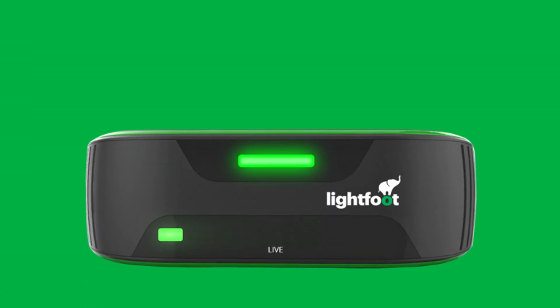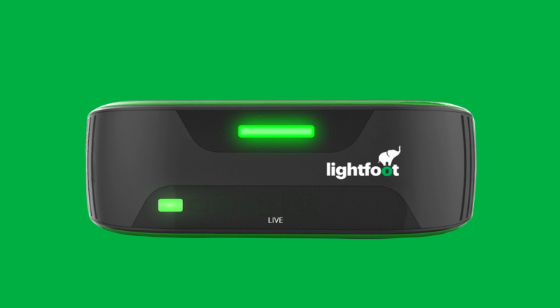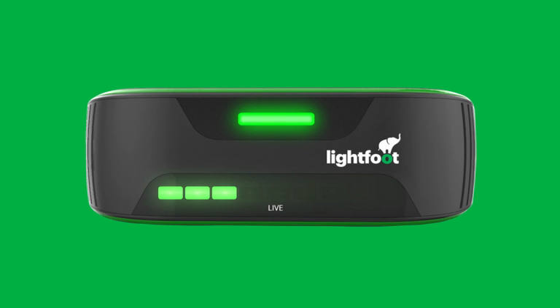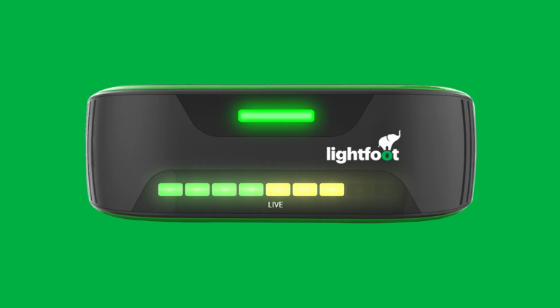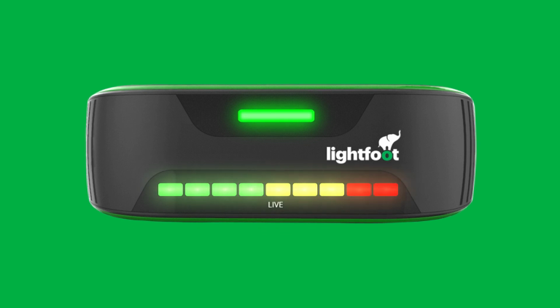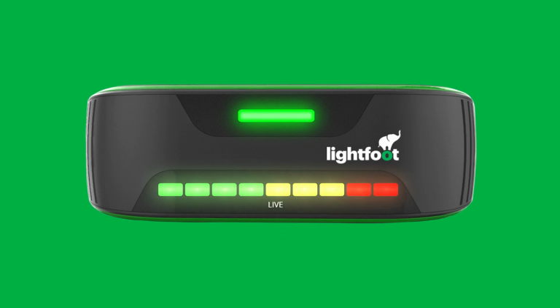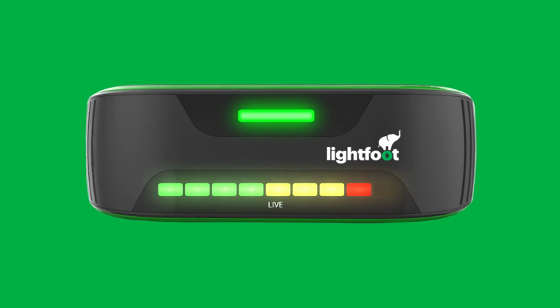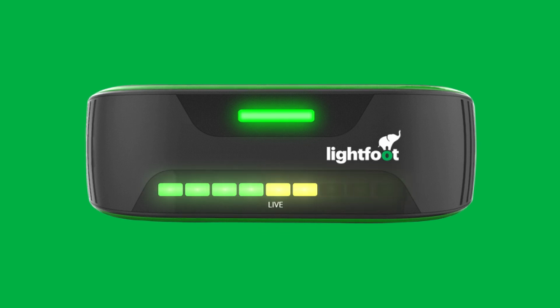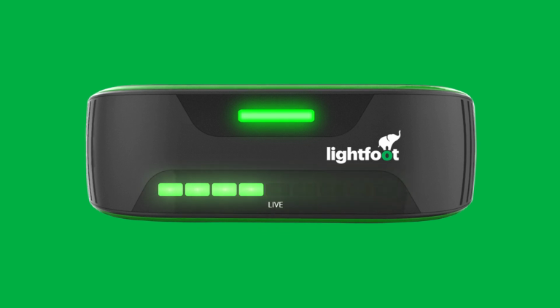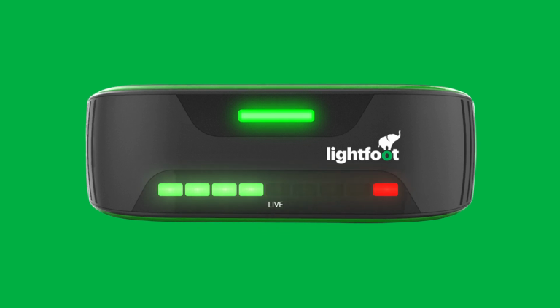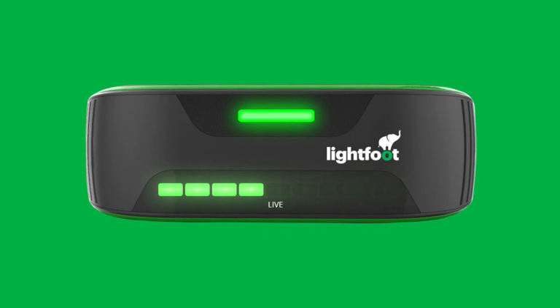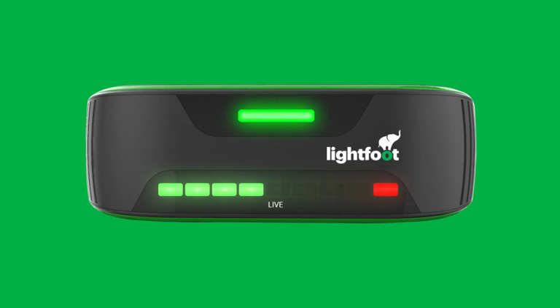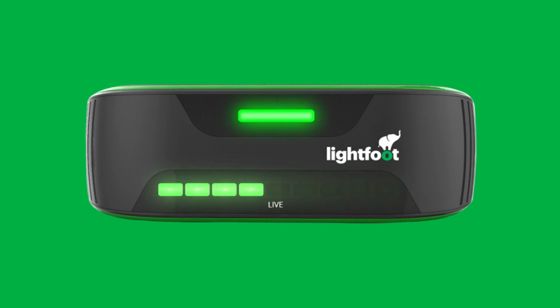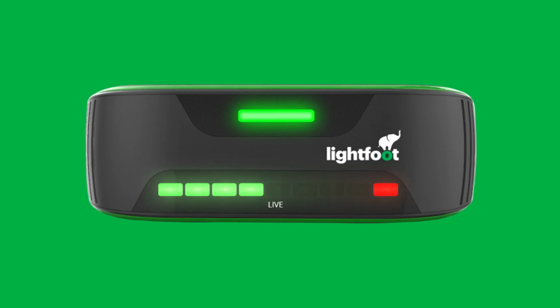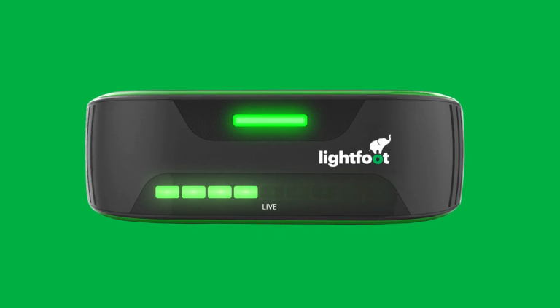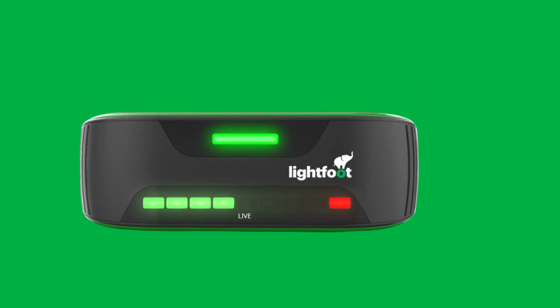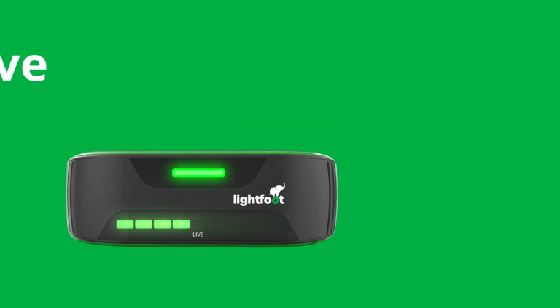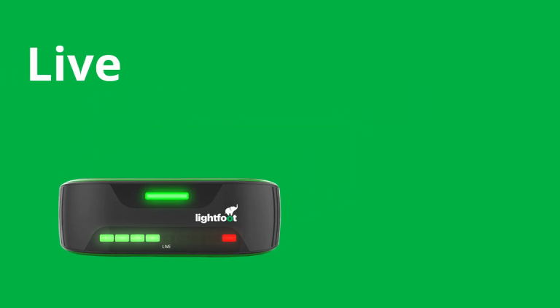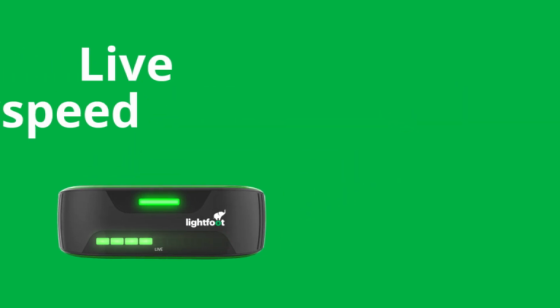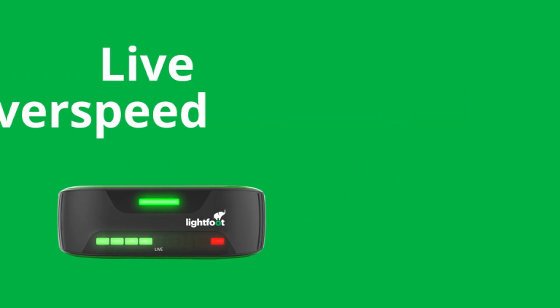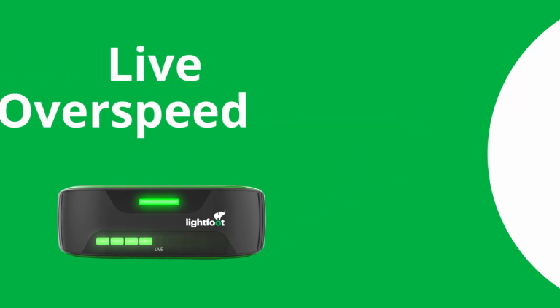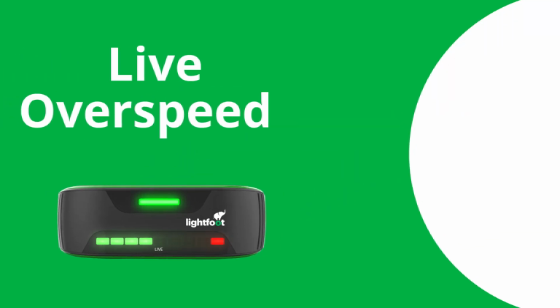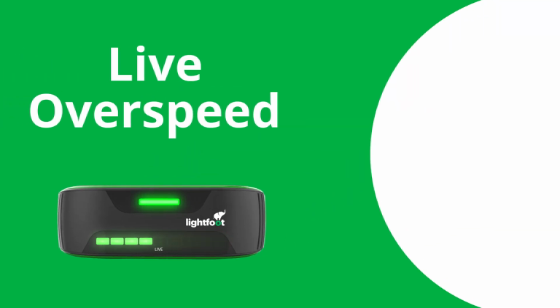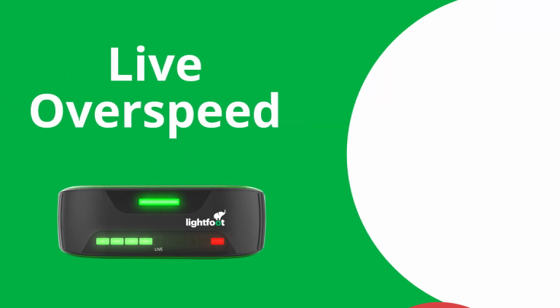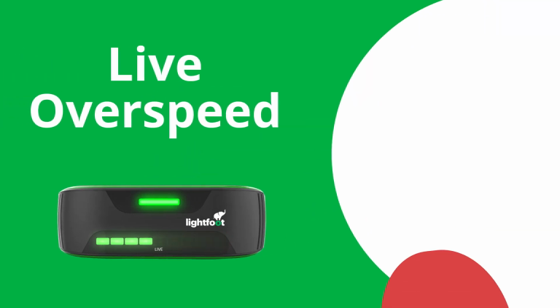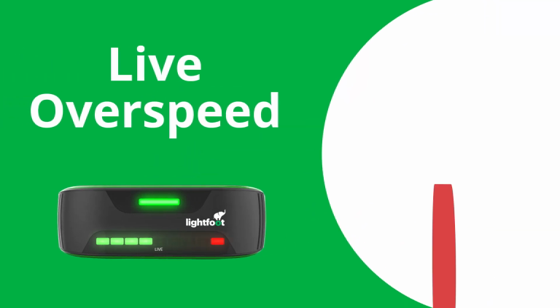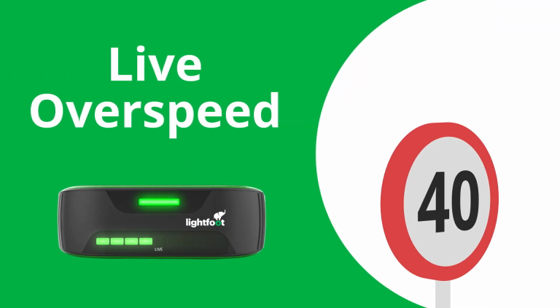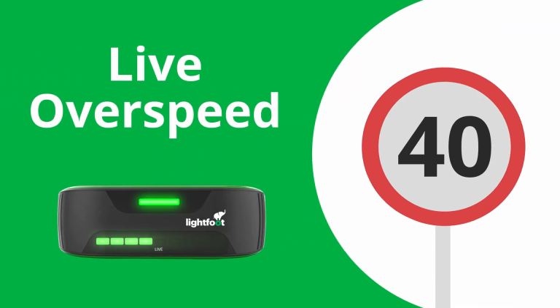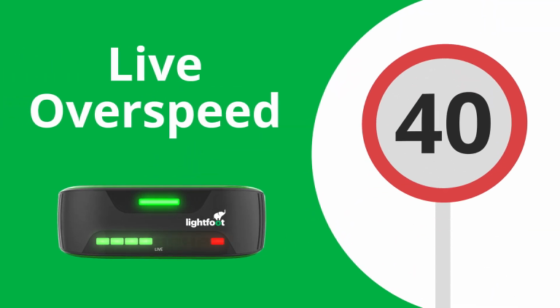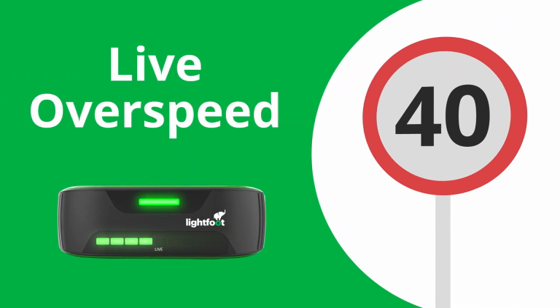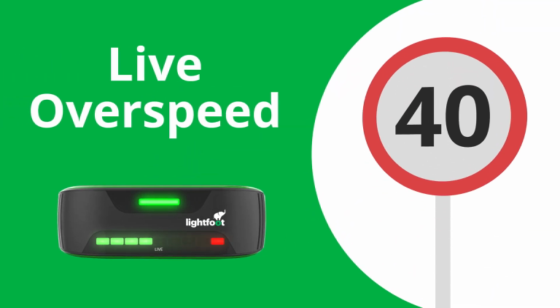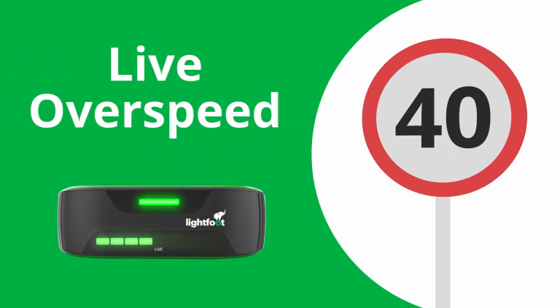Live Overspeed directly addresses speeding events as they happen, encouraging safer, better drivers.